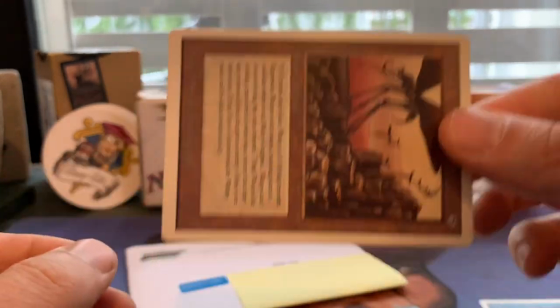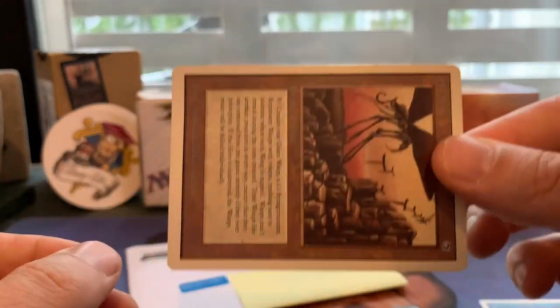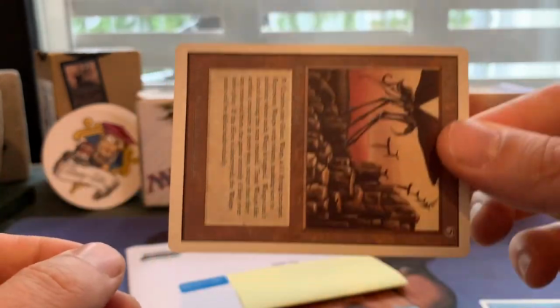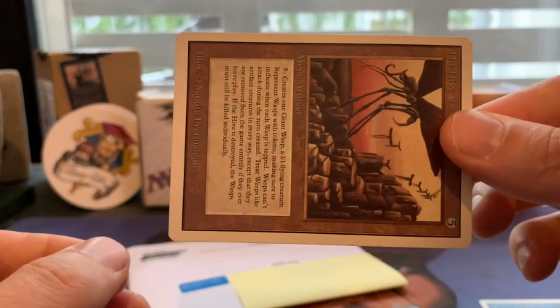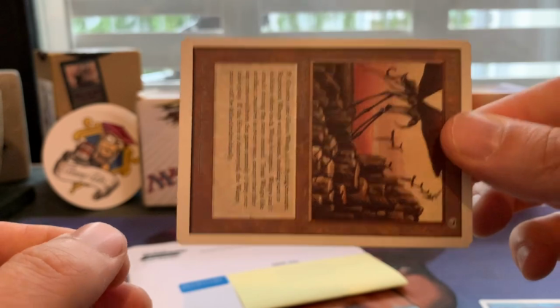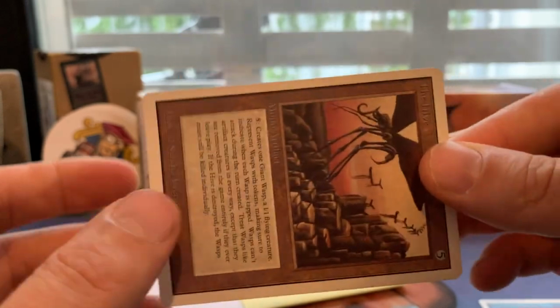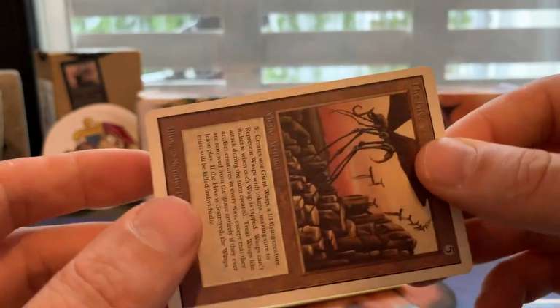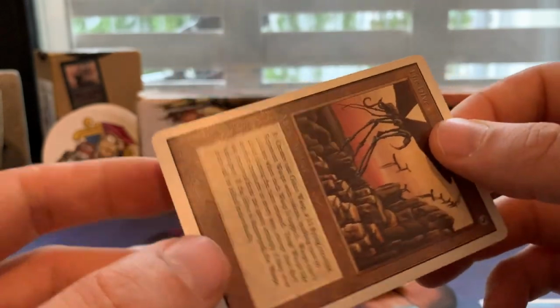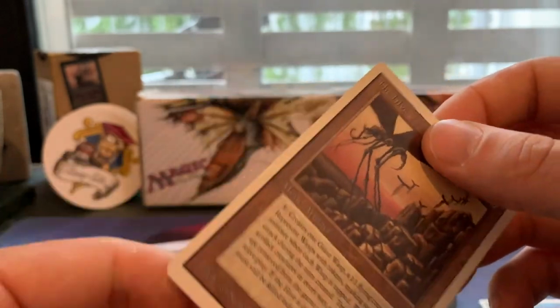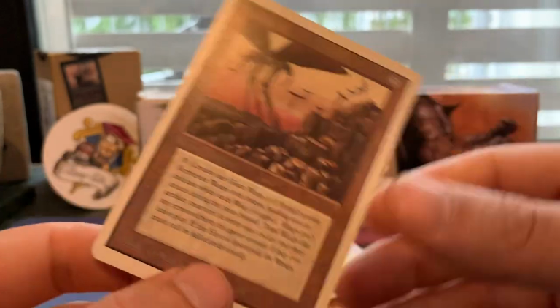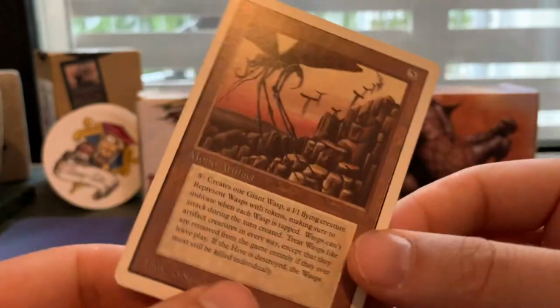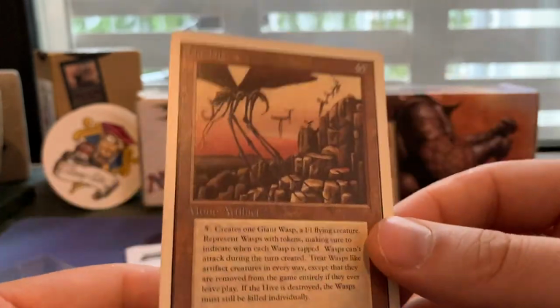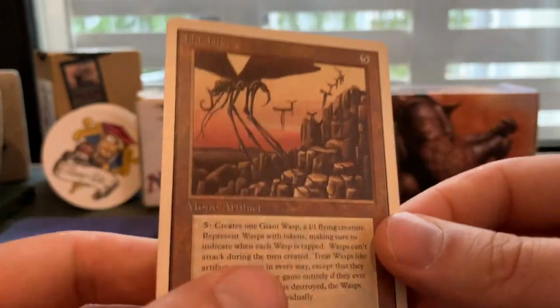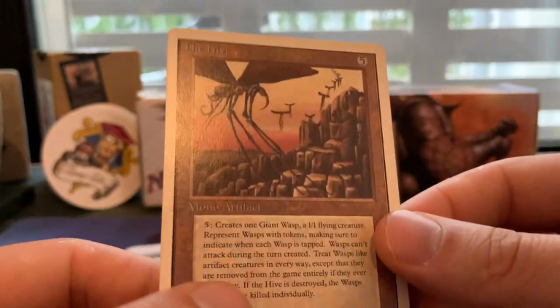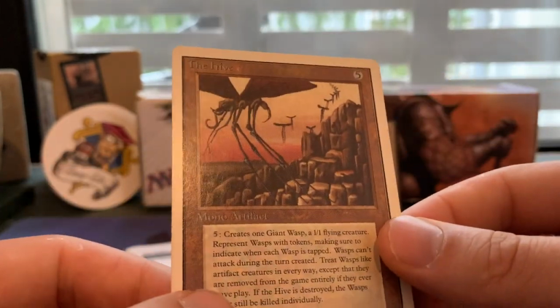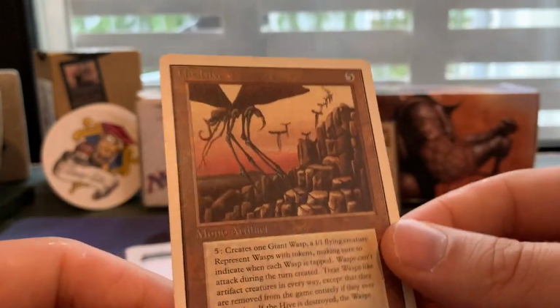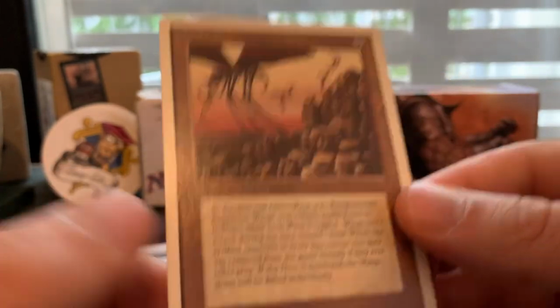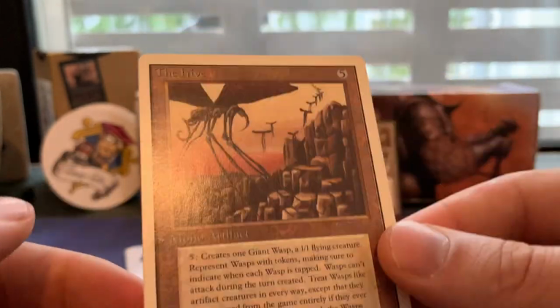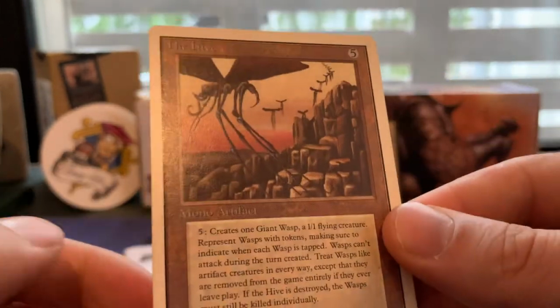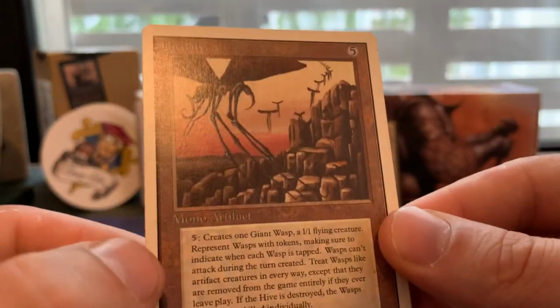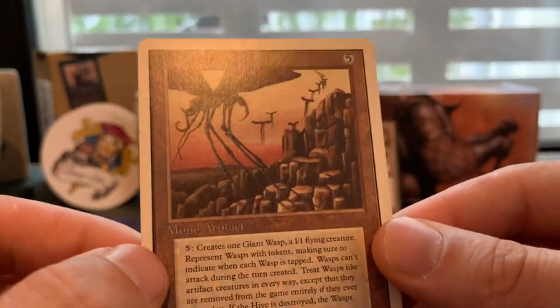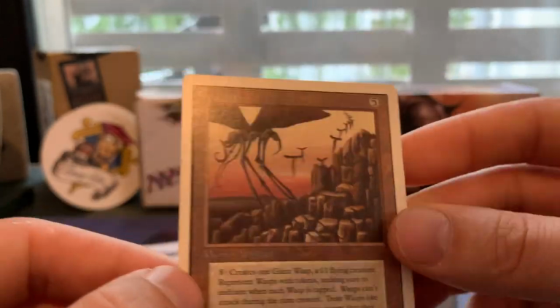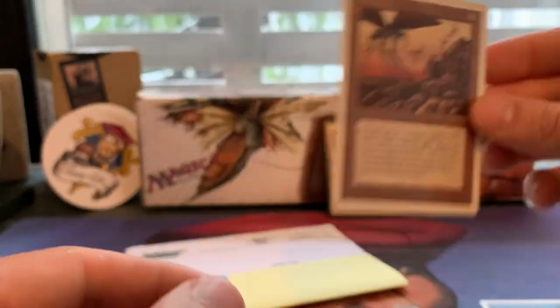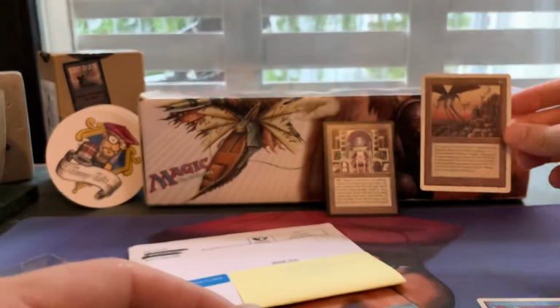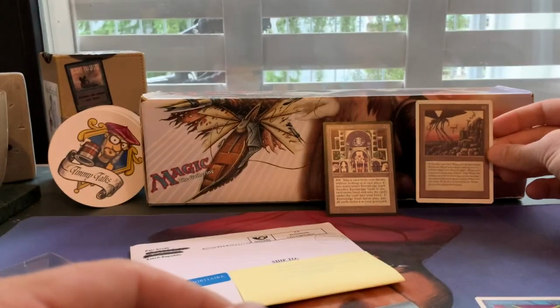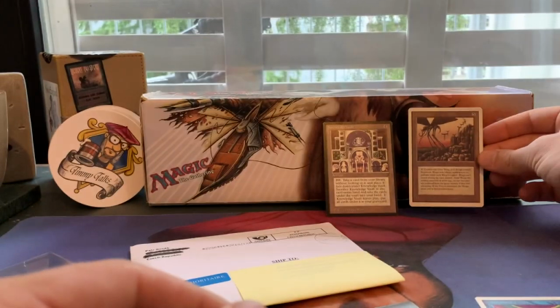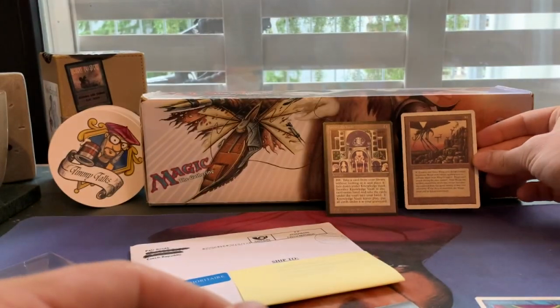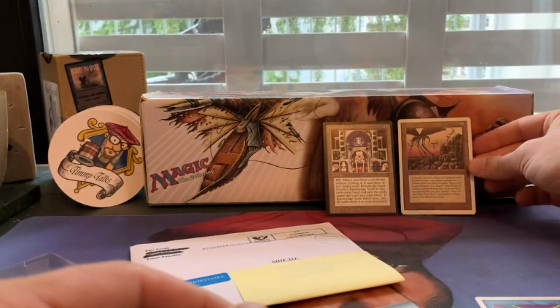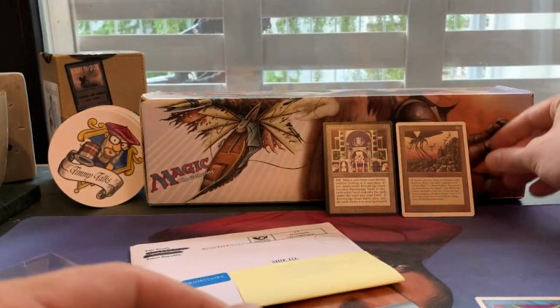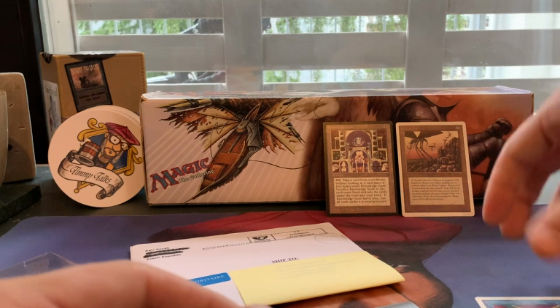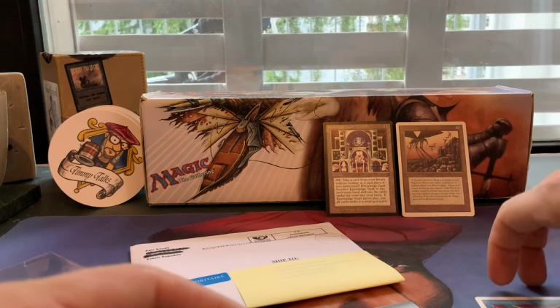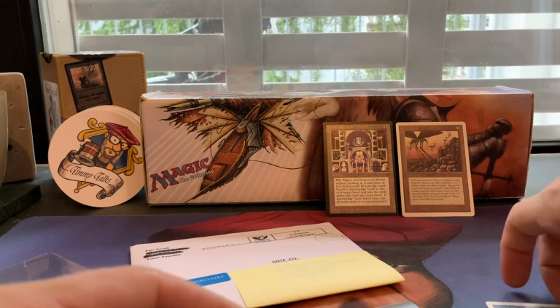As Magic evolved that changed. The first card with good token creation stats I think of is Goblin Warrens — you sac one goblin and get two back, that's one of those cards that can get out of hand. The Hive is also a mono artifact, meaning you have to tap it to use it. Remember they didn't have the tap symbol in Unlimited yet.